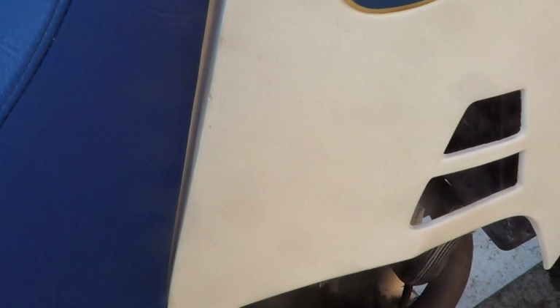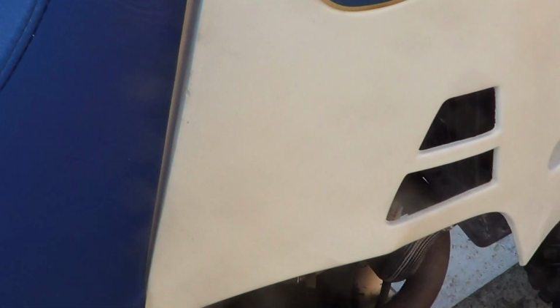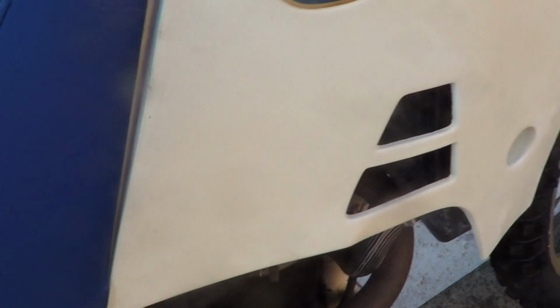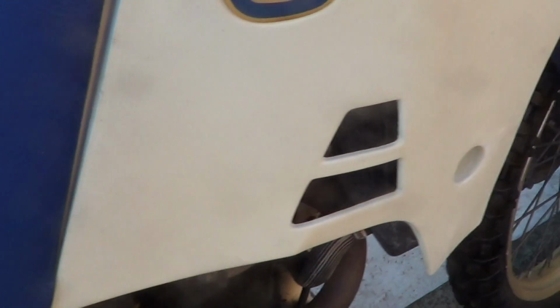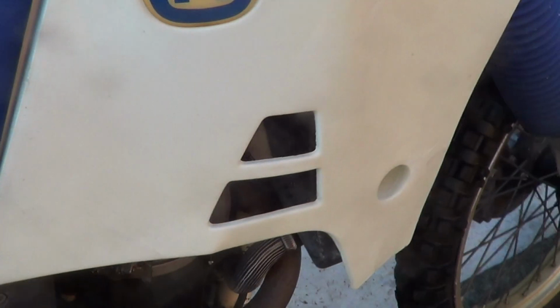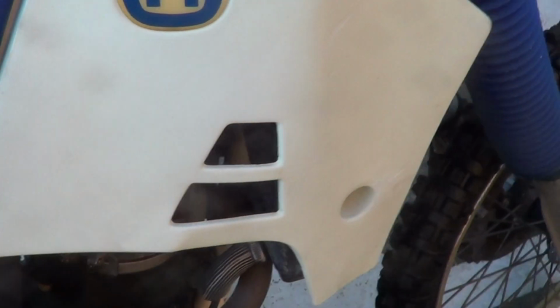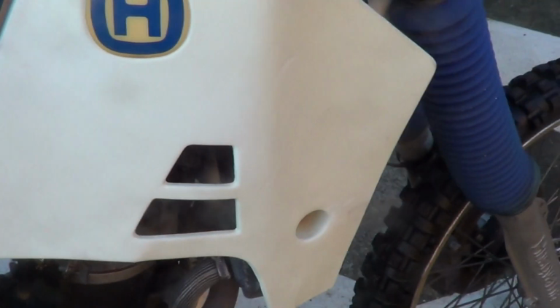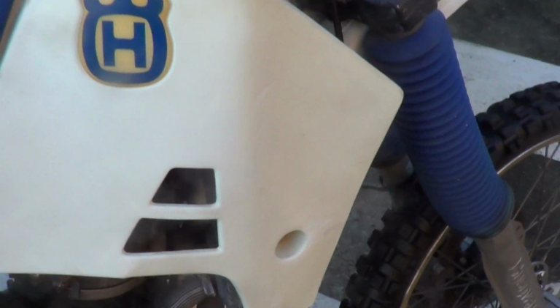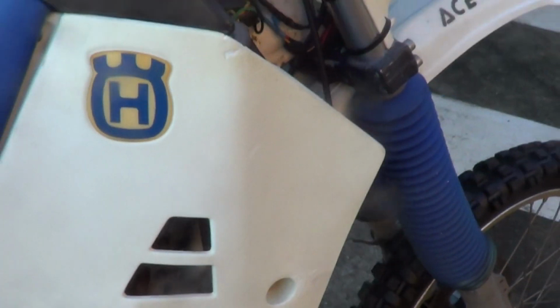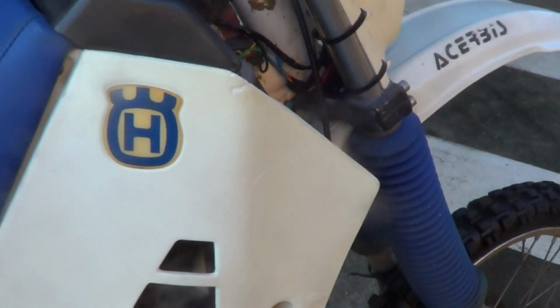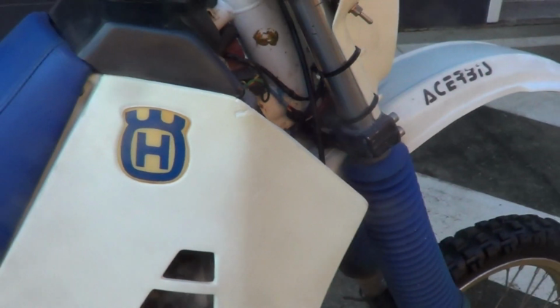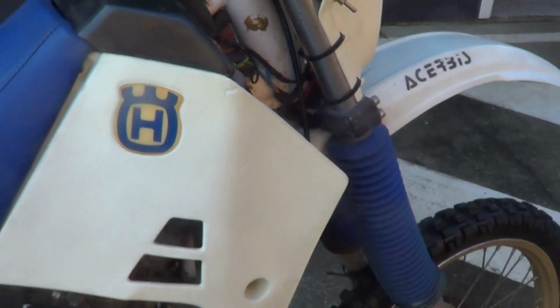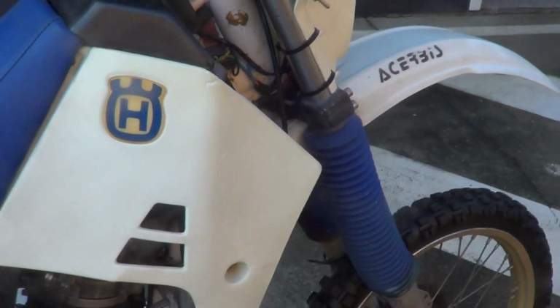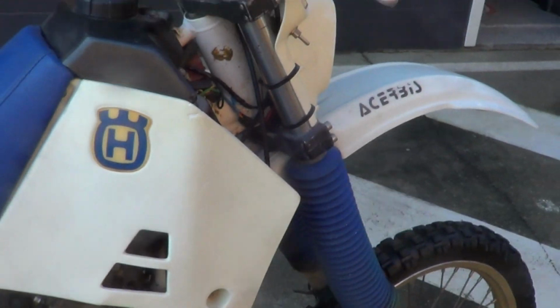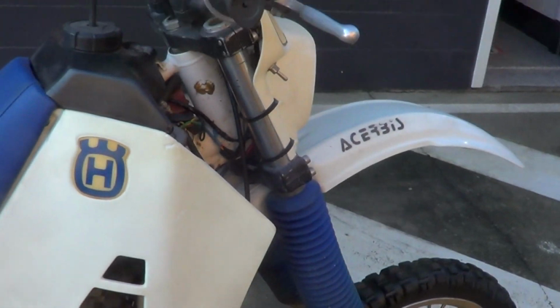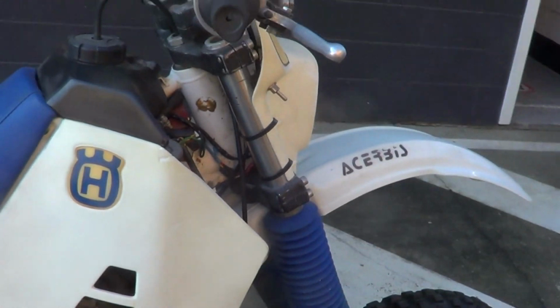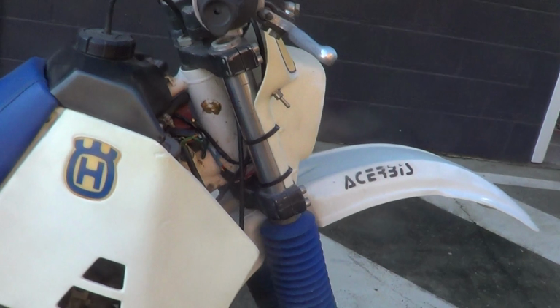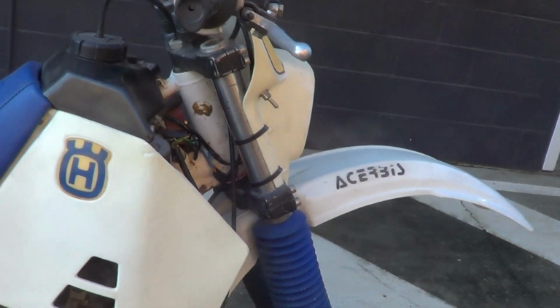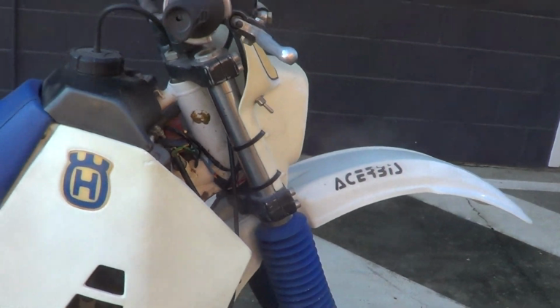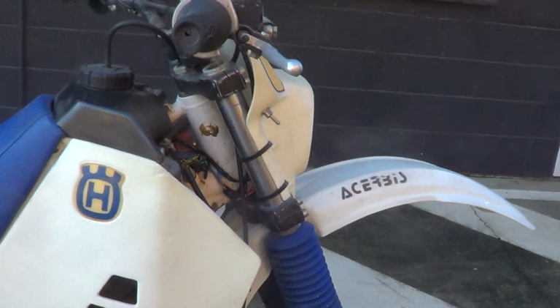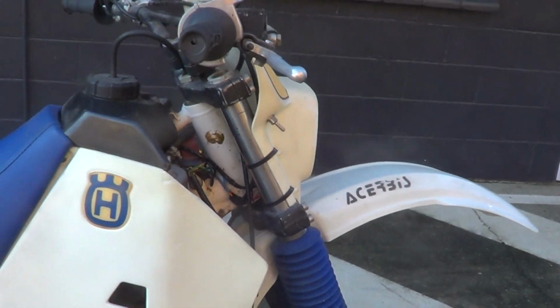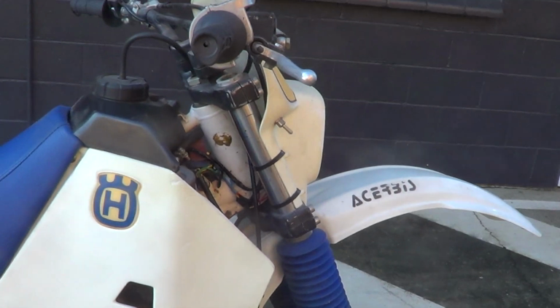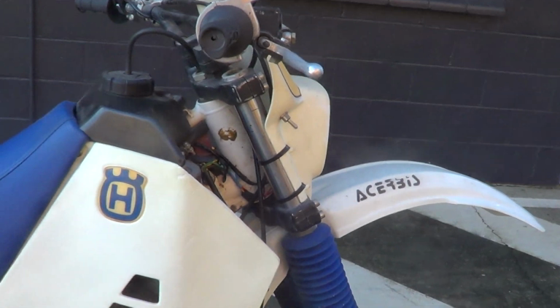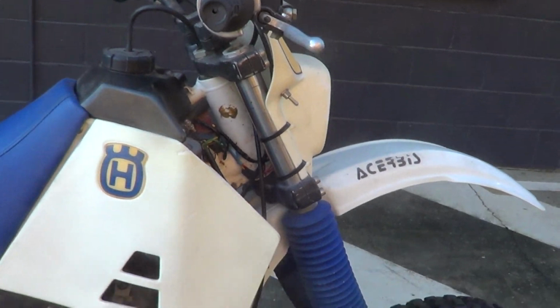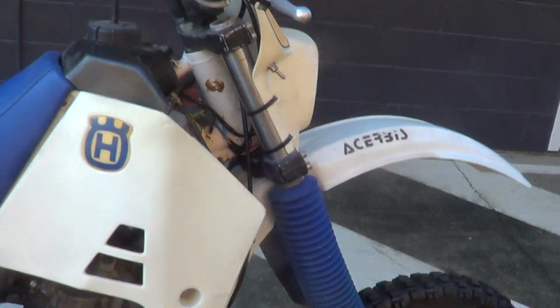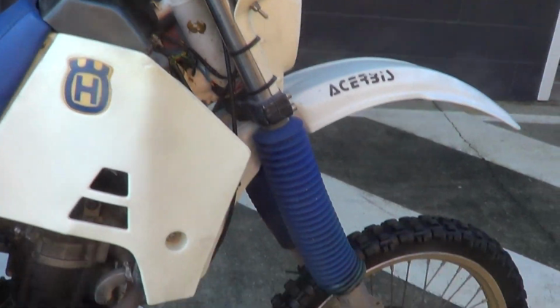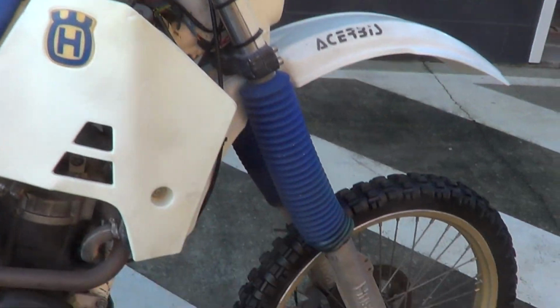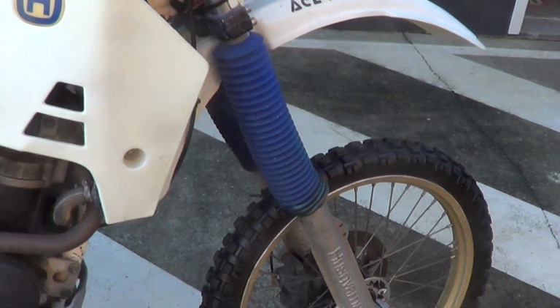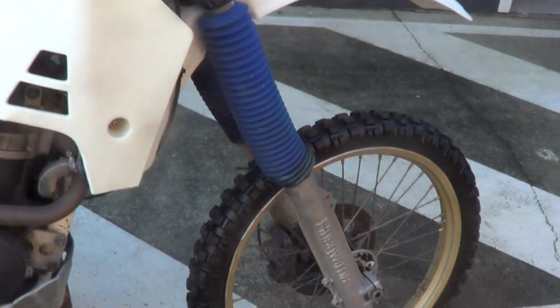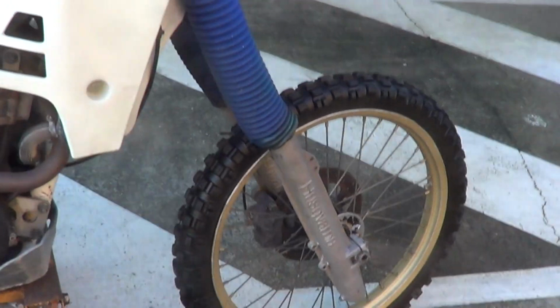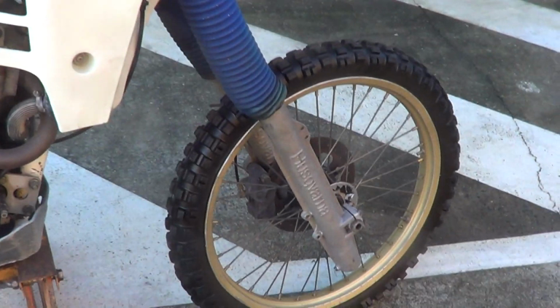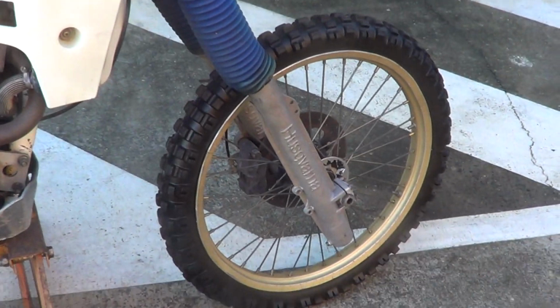G'day, it's Rob here from North Coast Moto Classics. Got a TE510 Husavarna, 88 model.